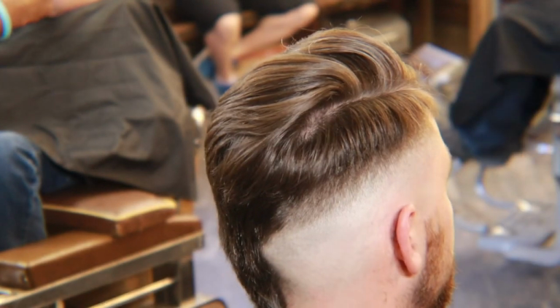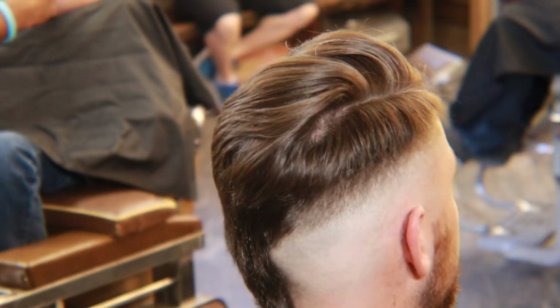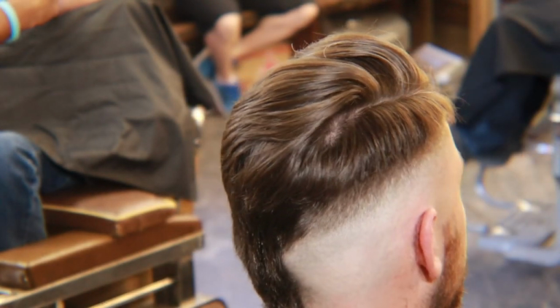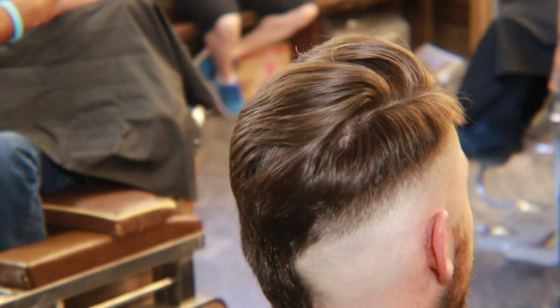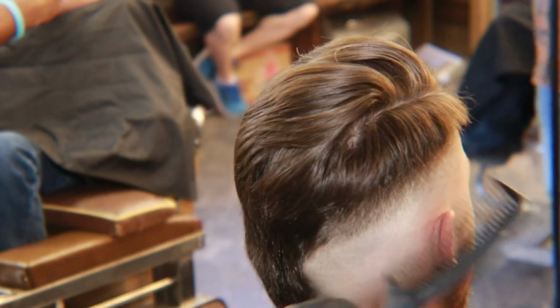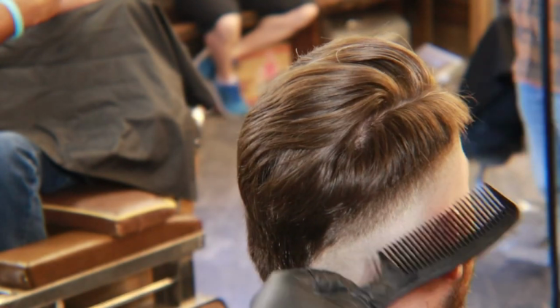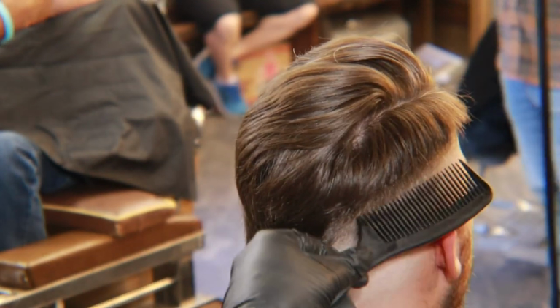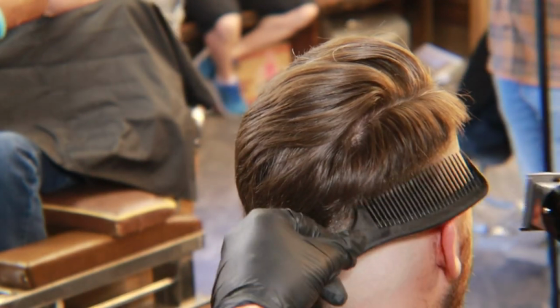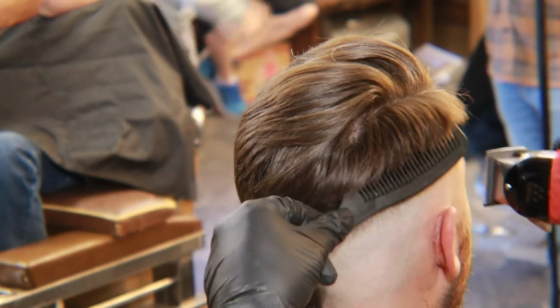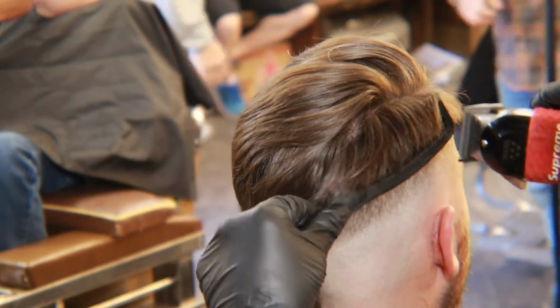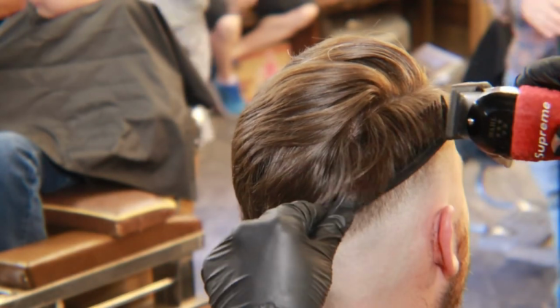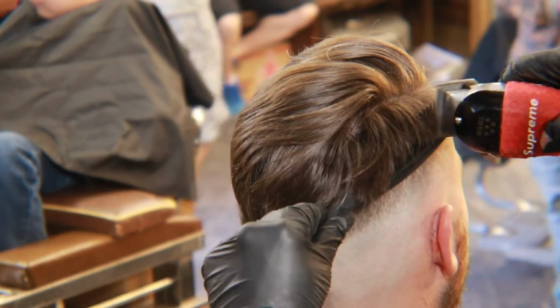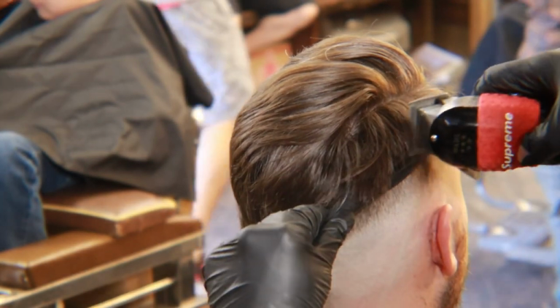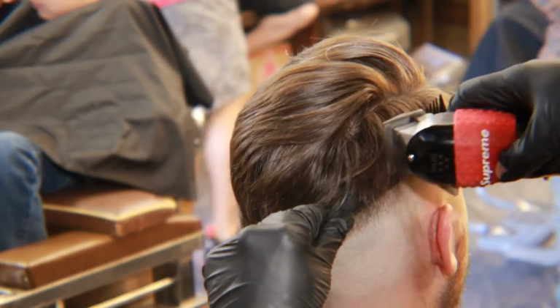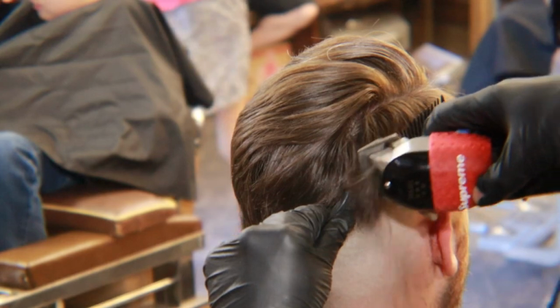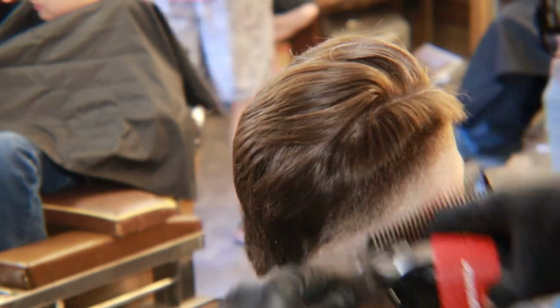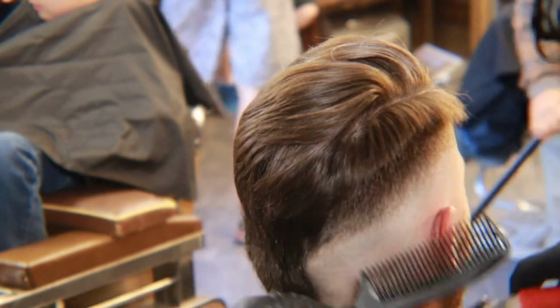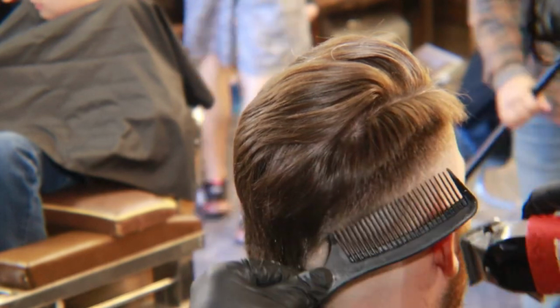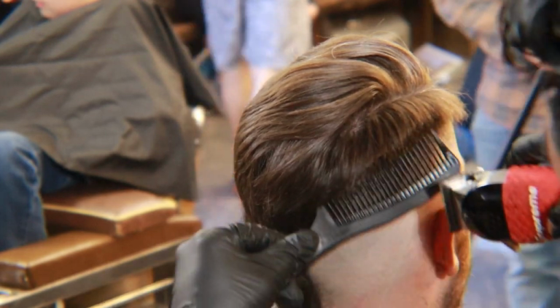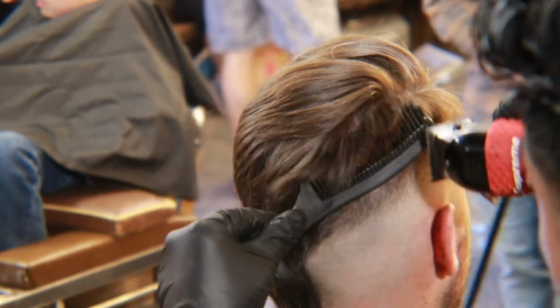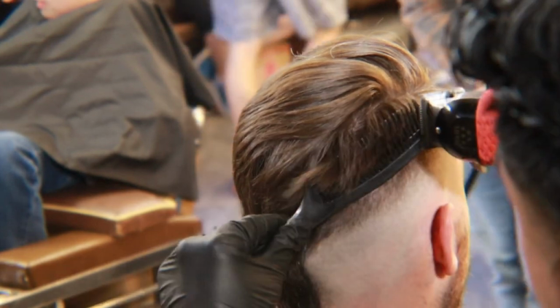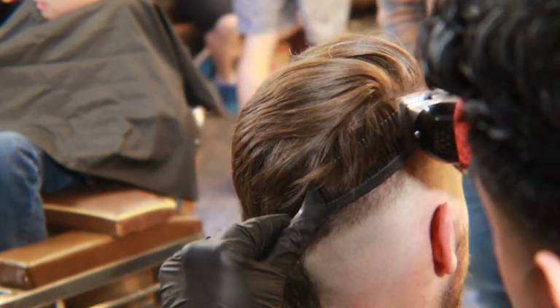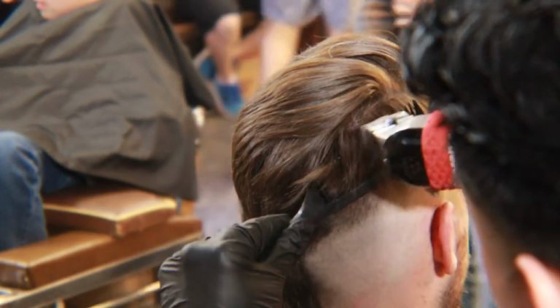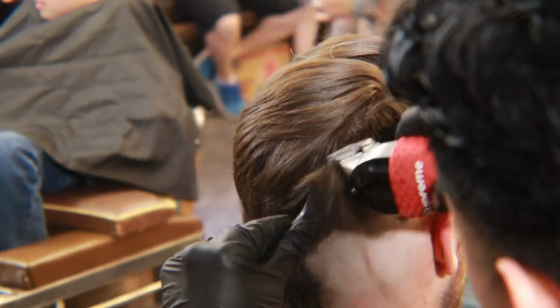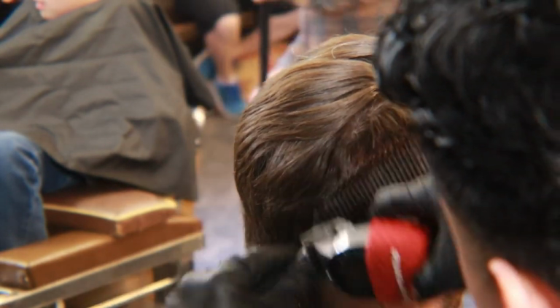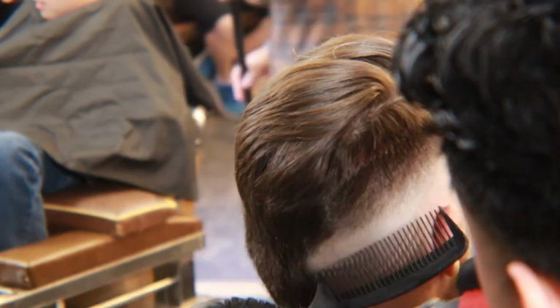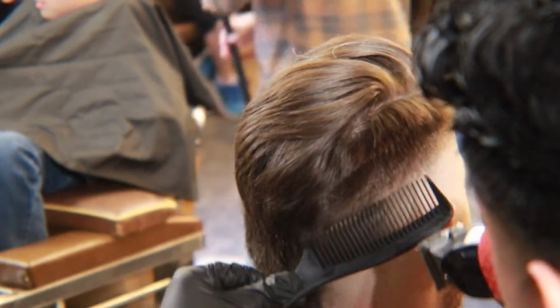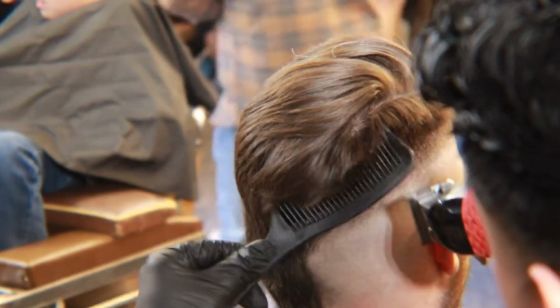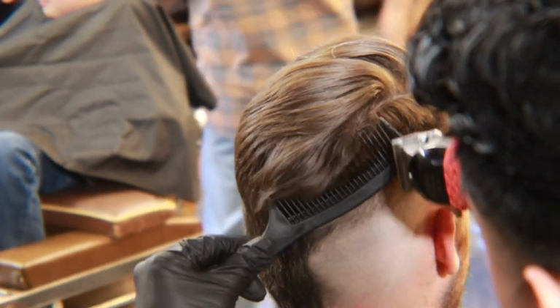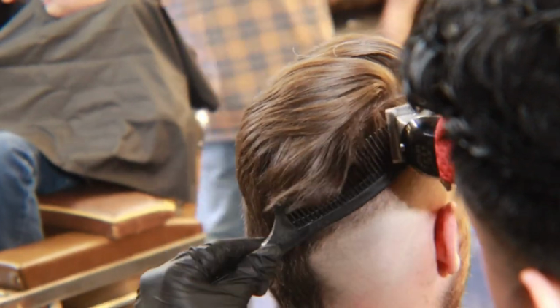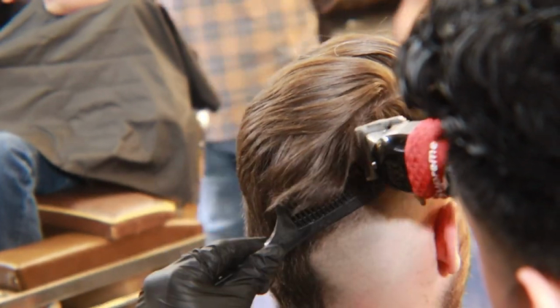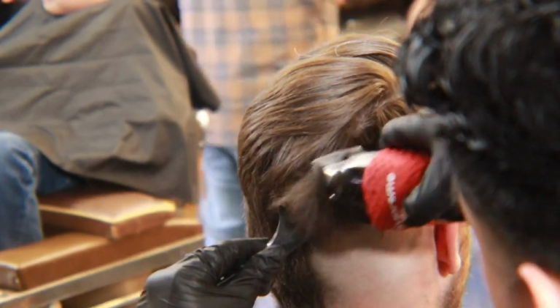Now we're going to get rid of all the excess bulk with some clipper over comb. After this is done, then we'll start to detail the fade.